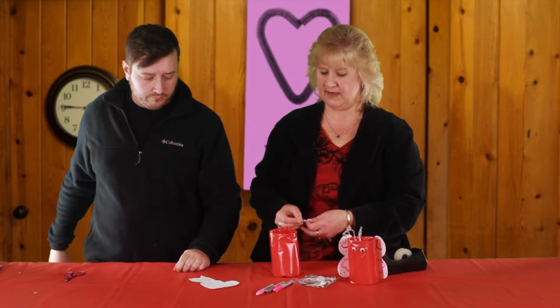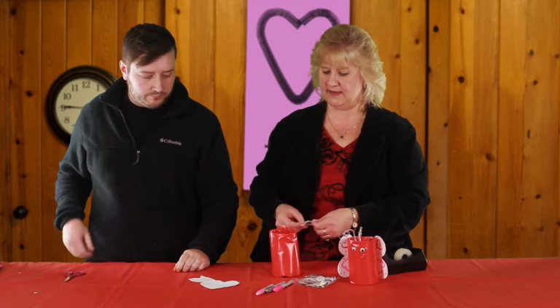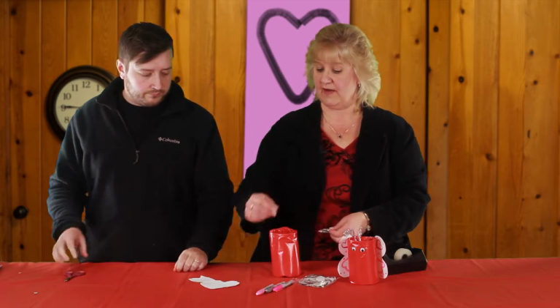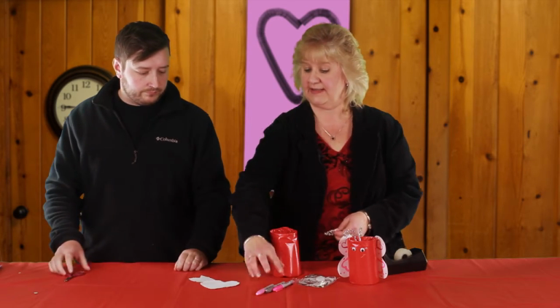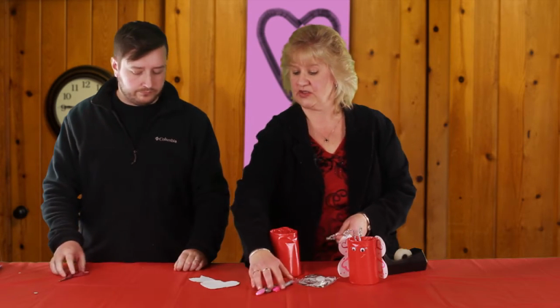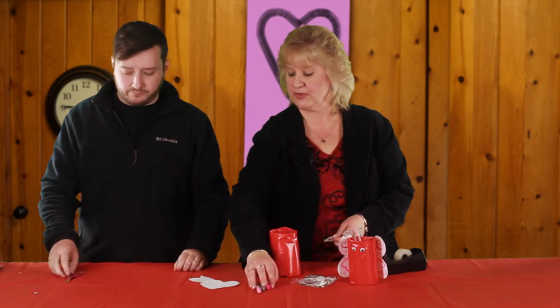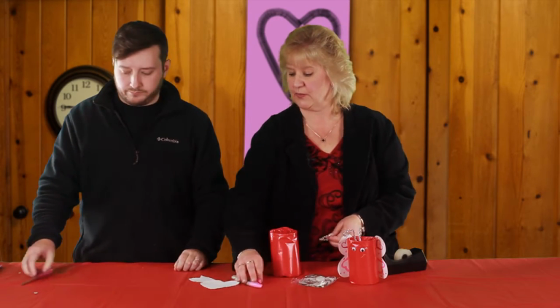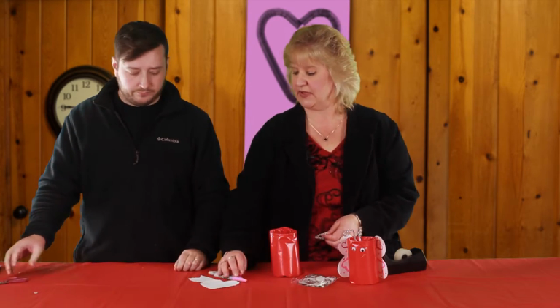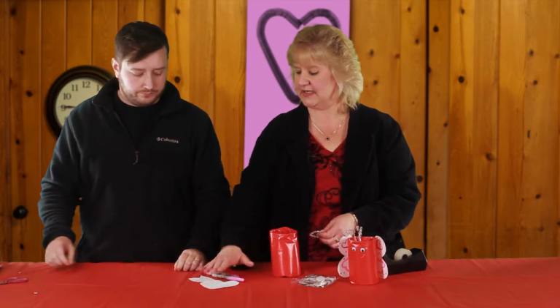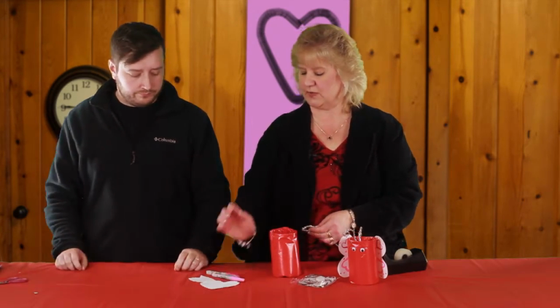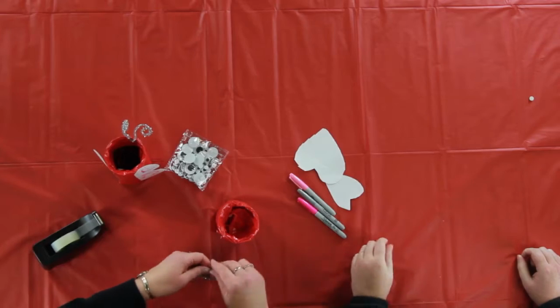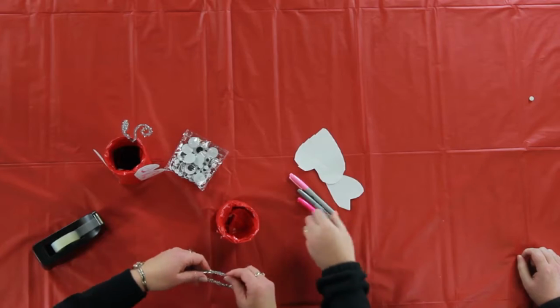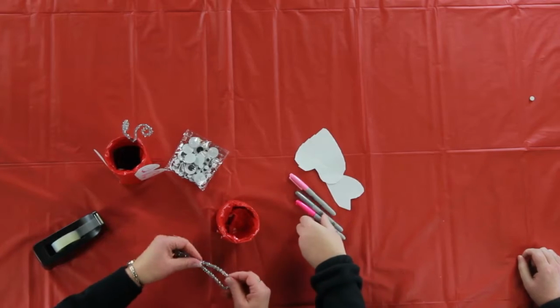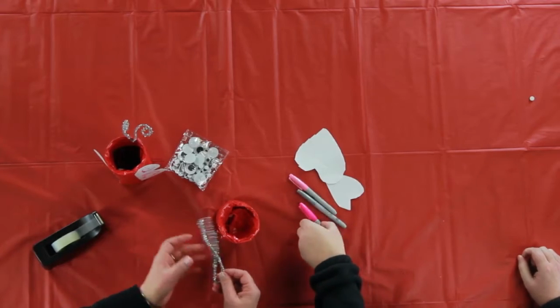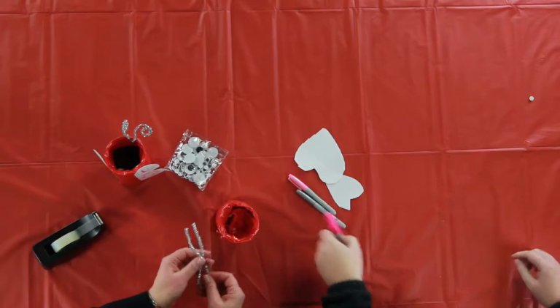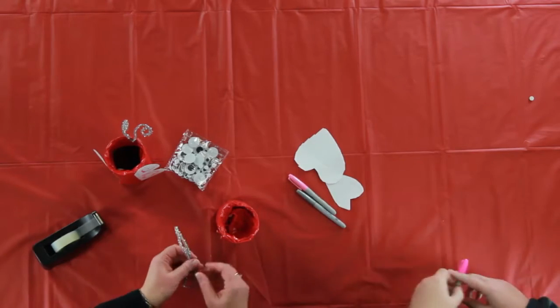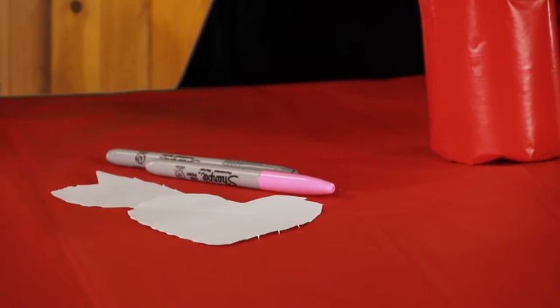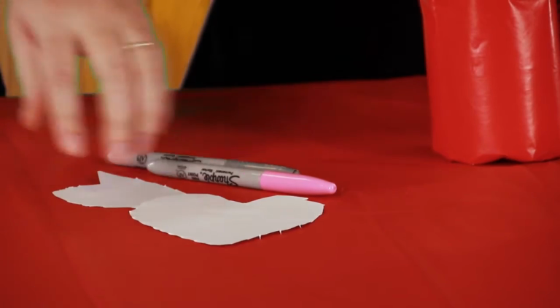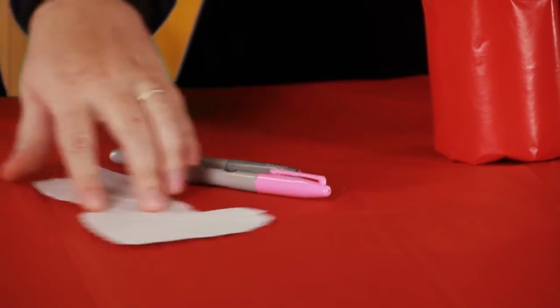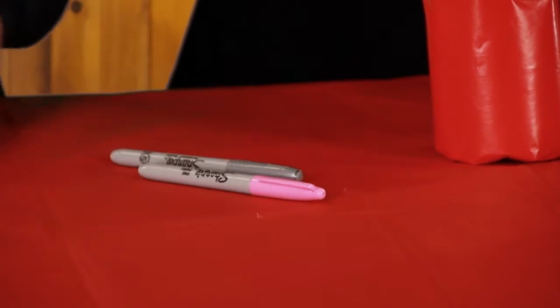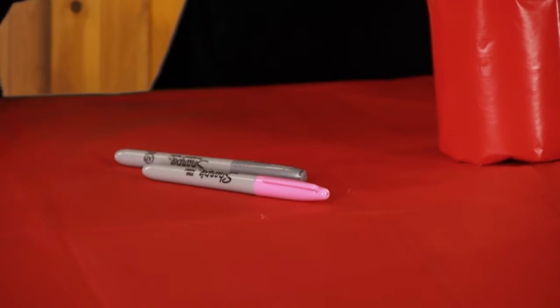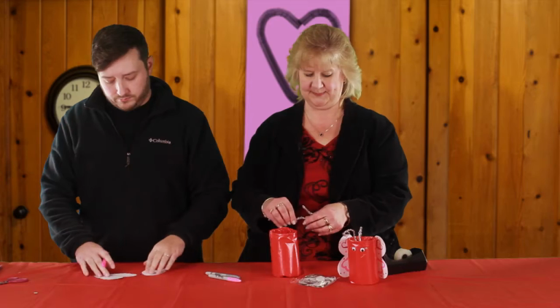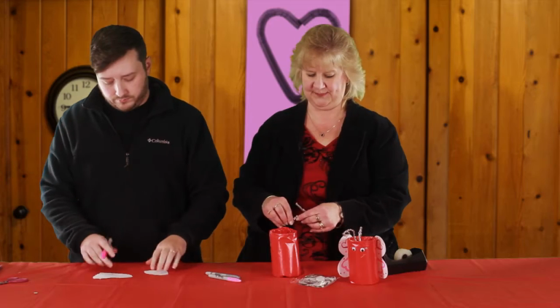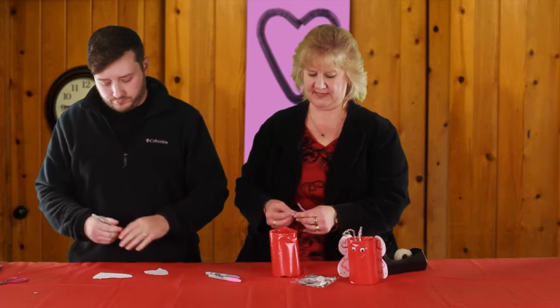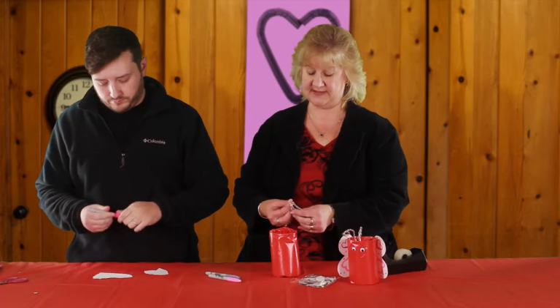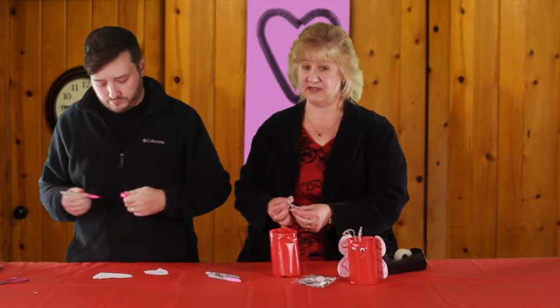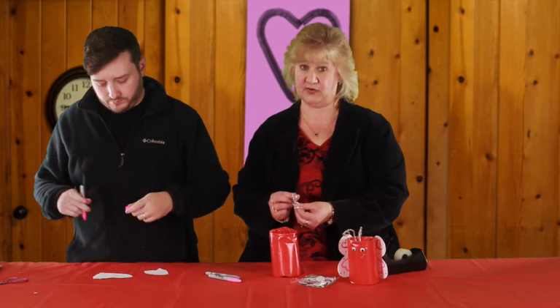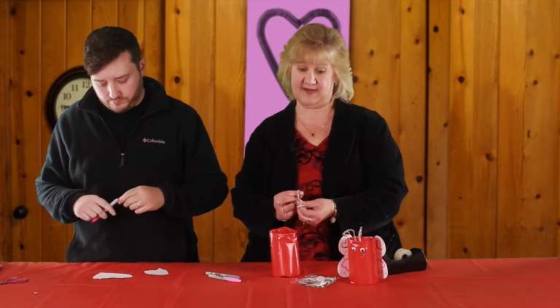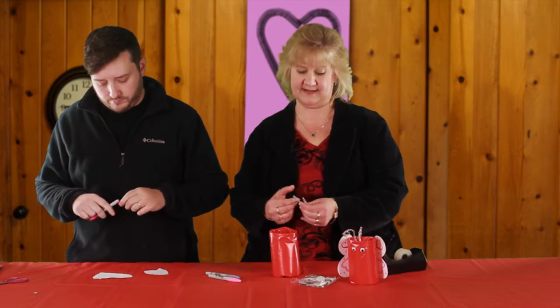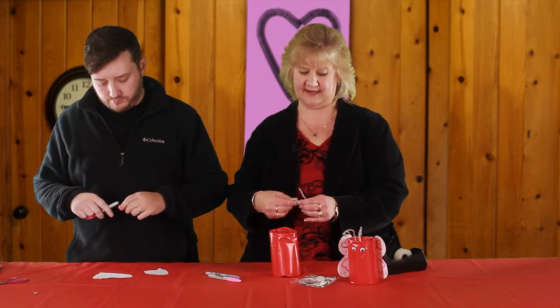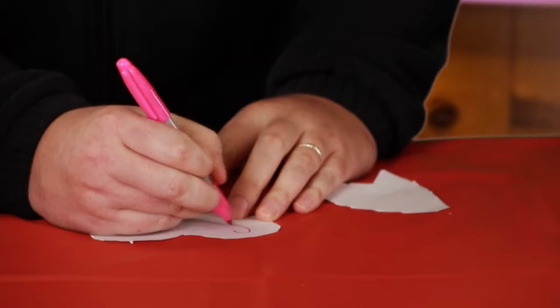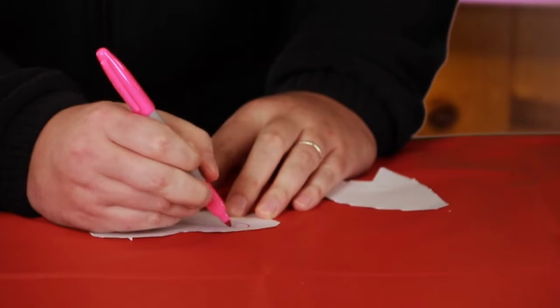Now I need you to put some pretty decorations on those wings — they've got to look really good, you know. This is for your Valentine.